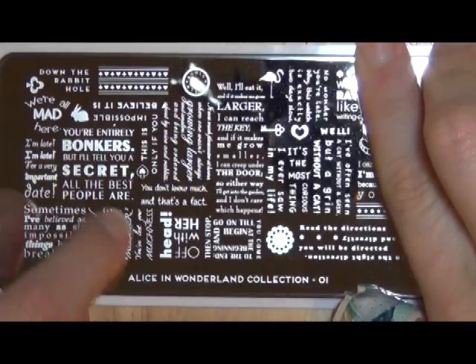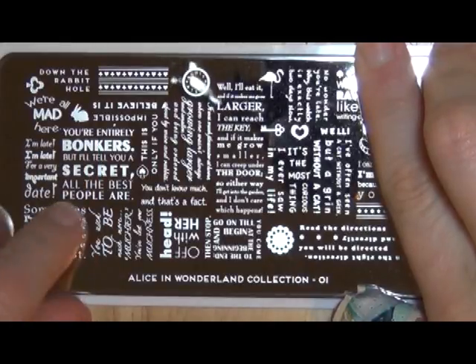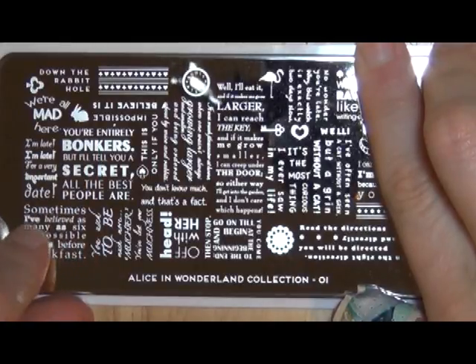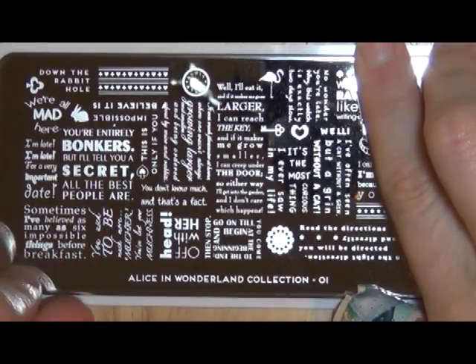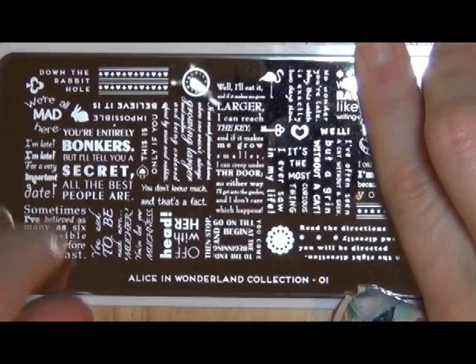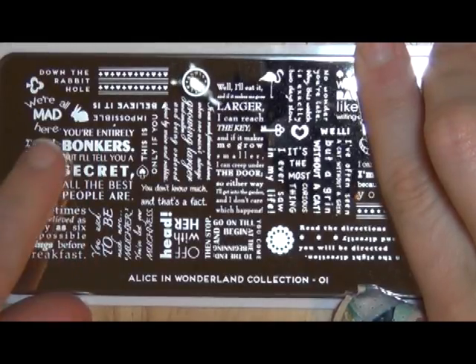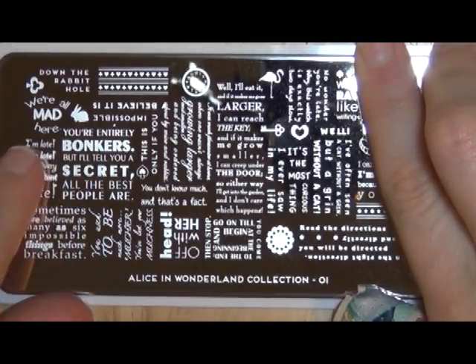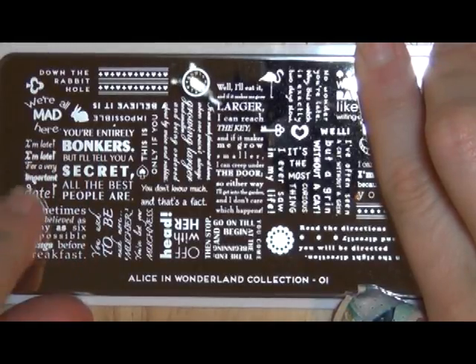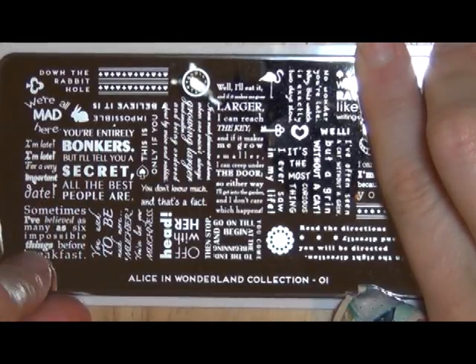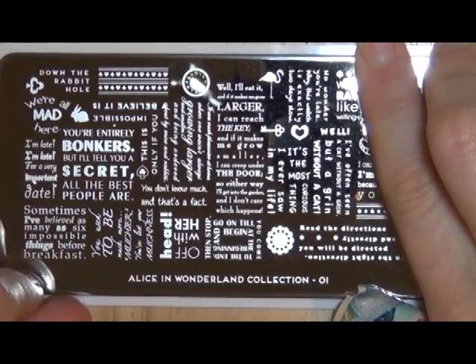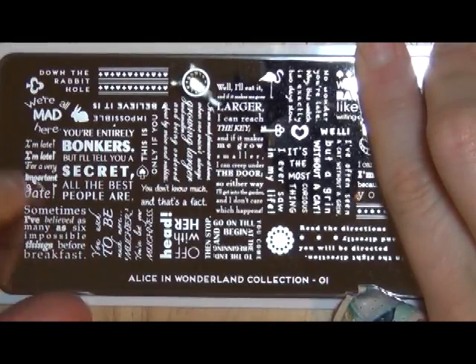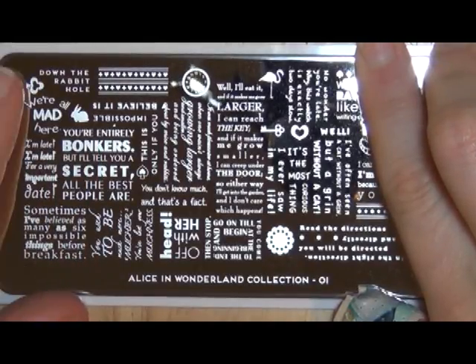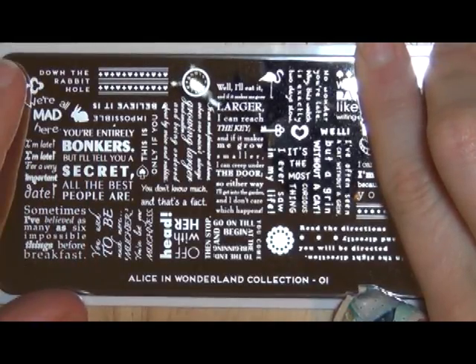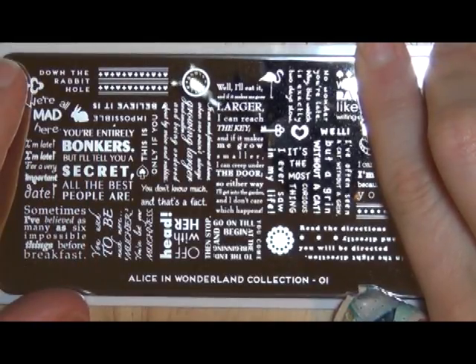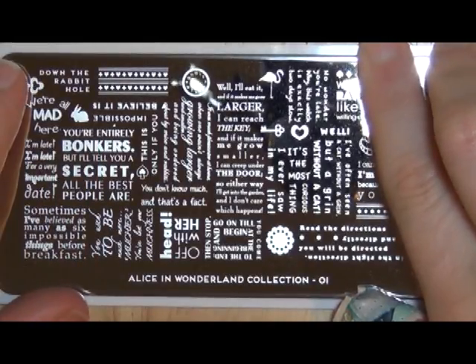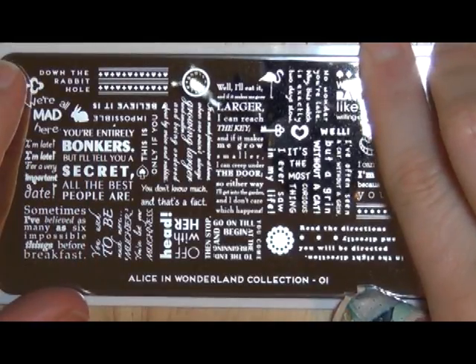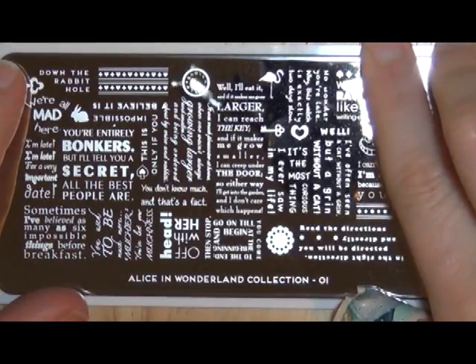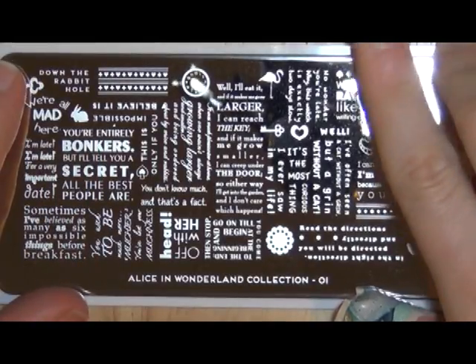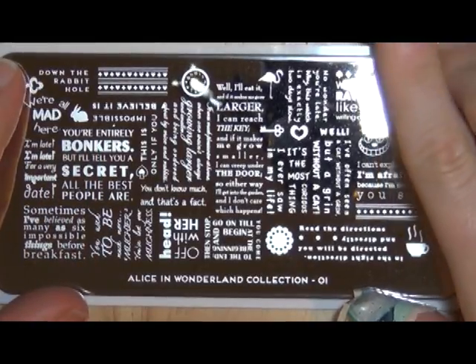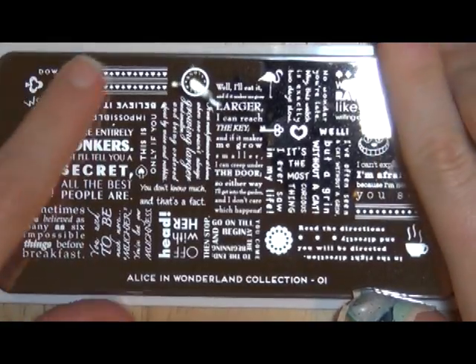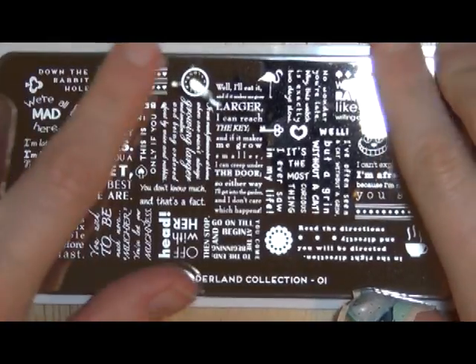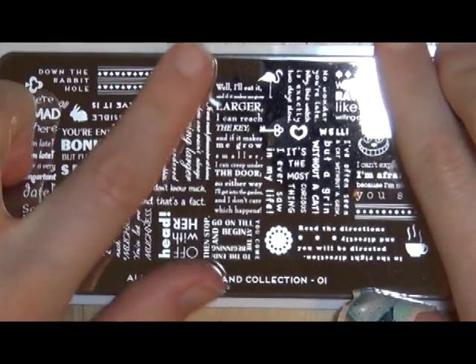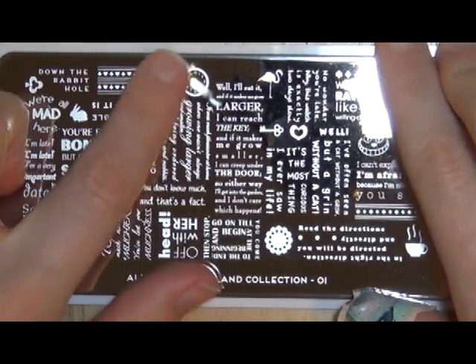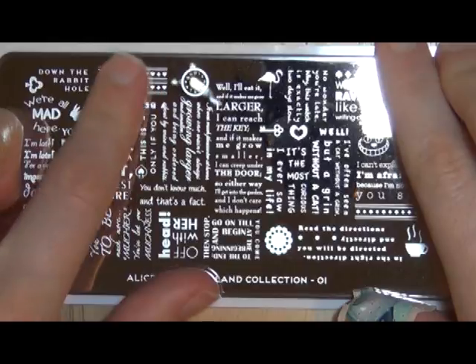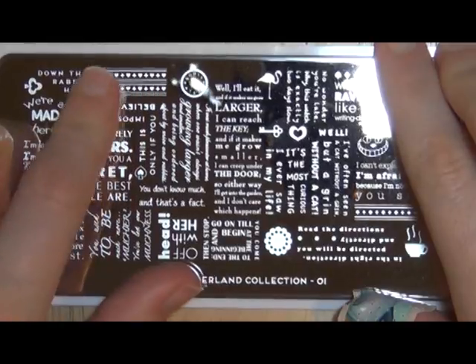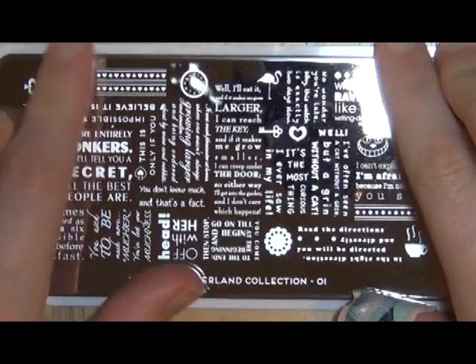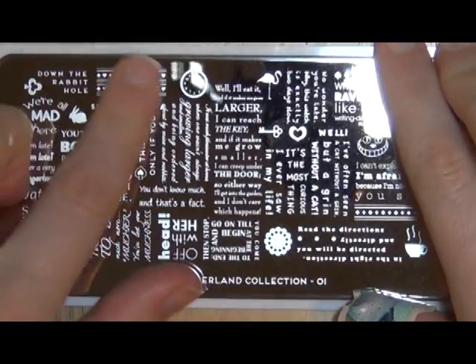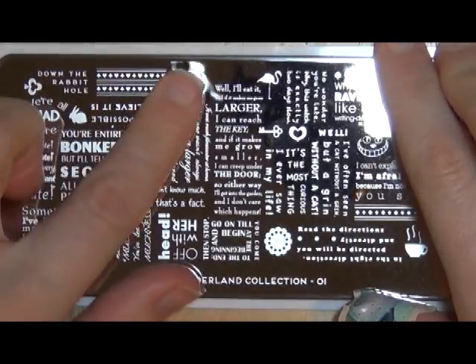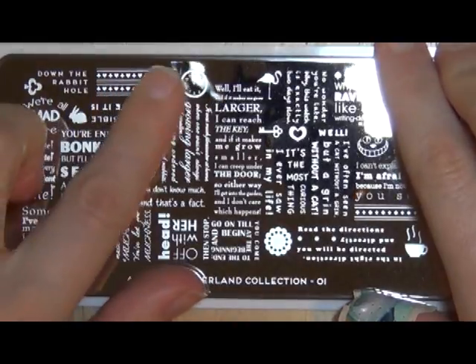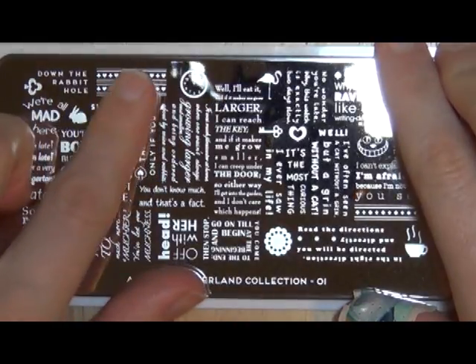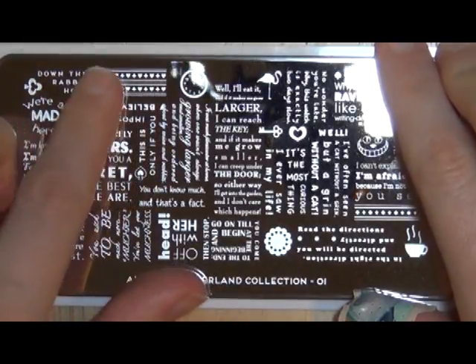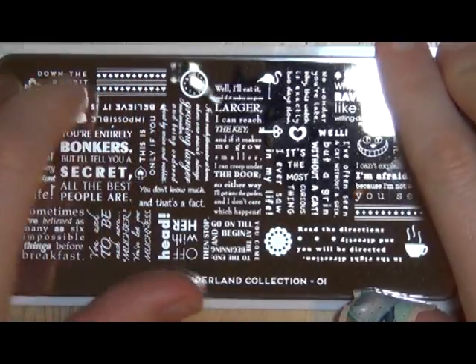And then just a bunch of clubs. This is a really cool little design.